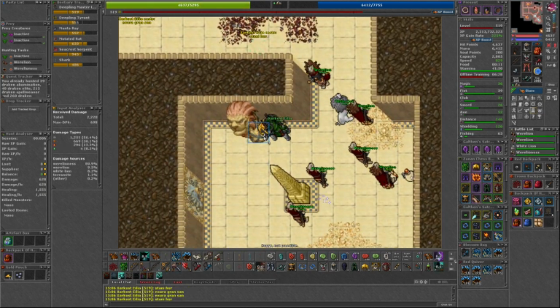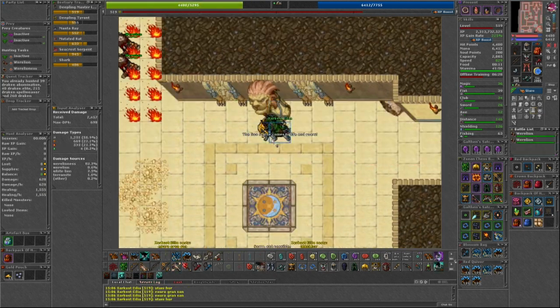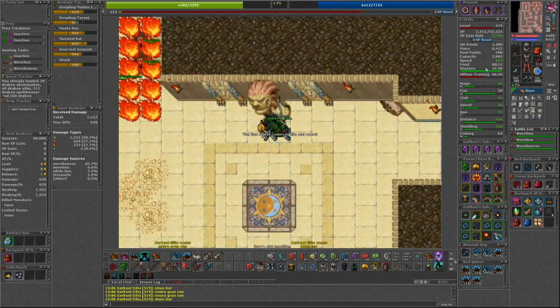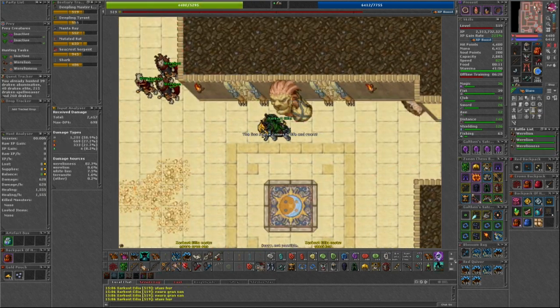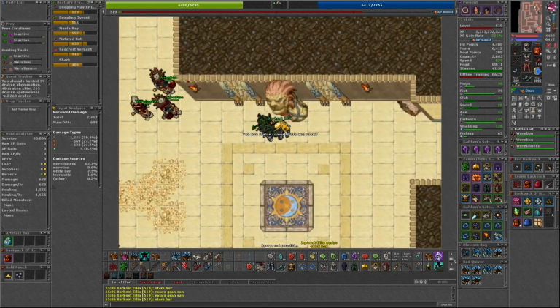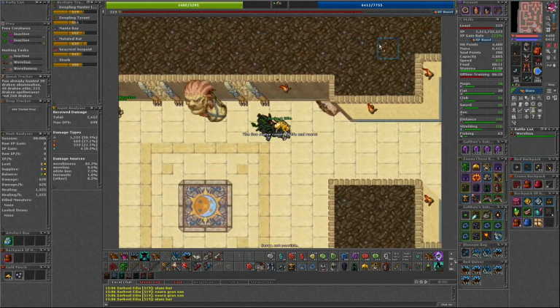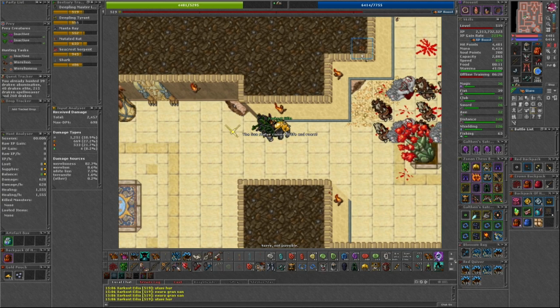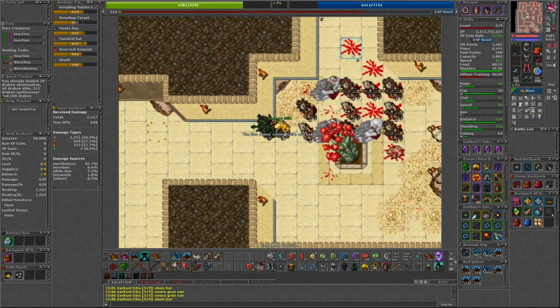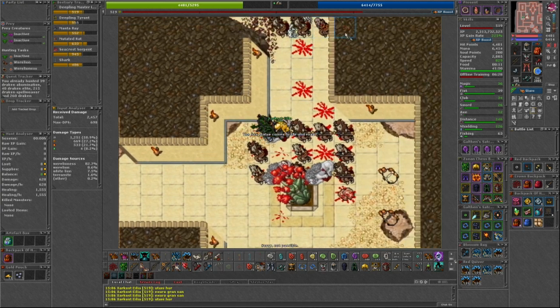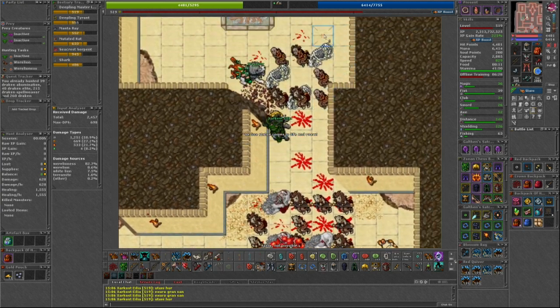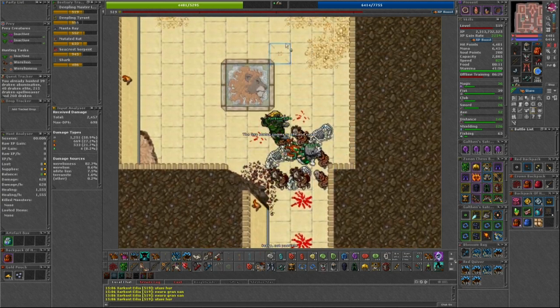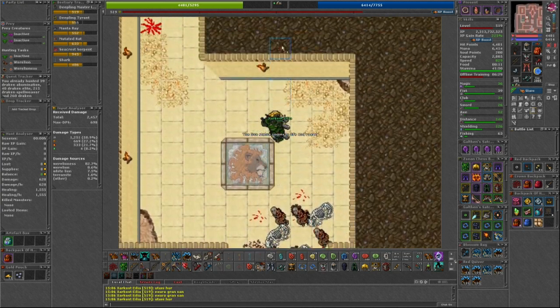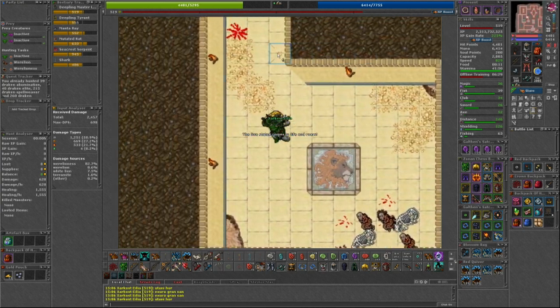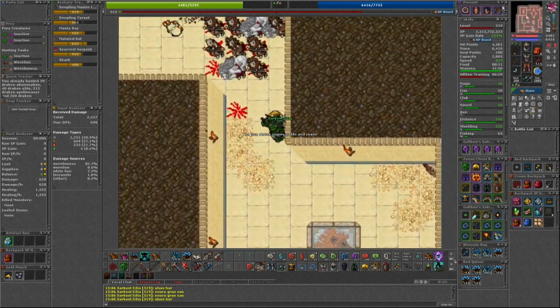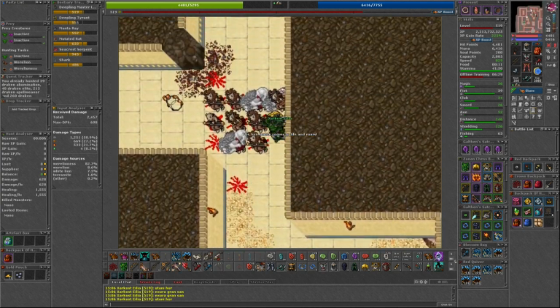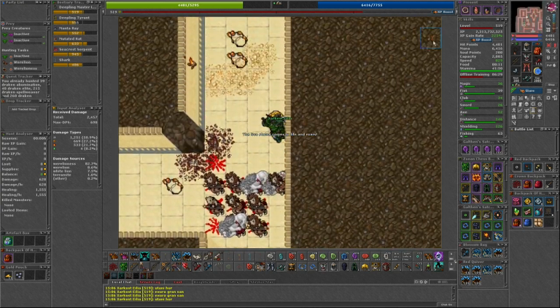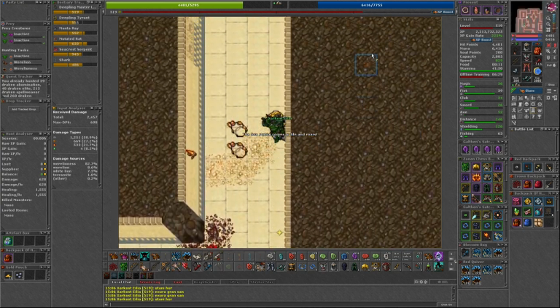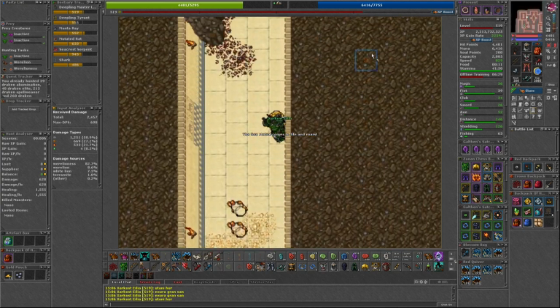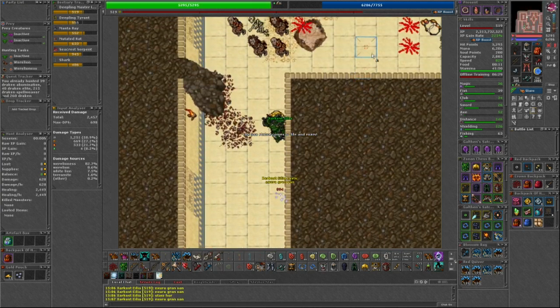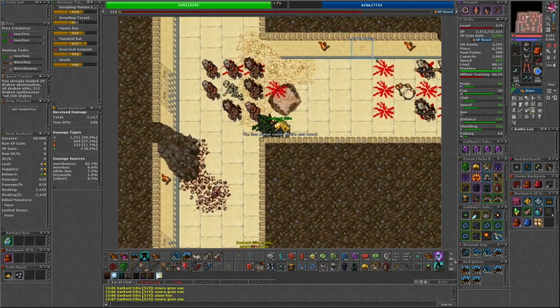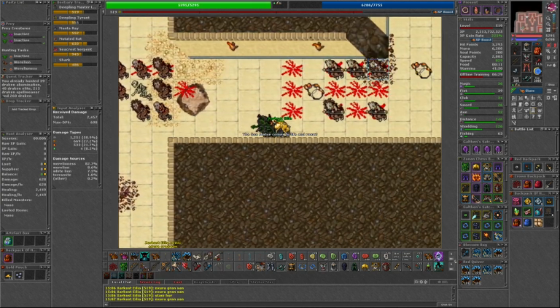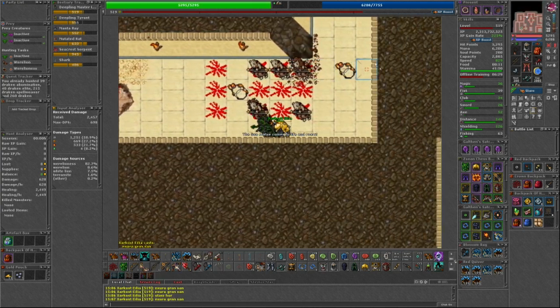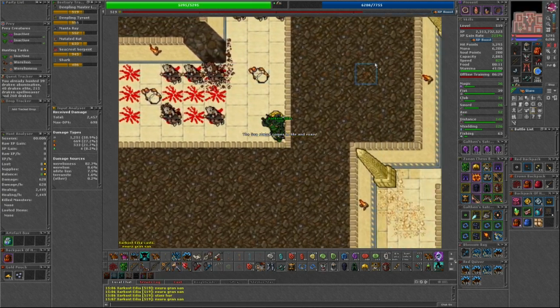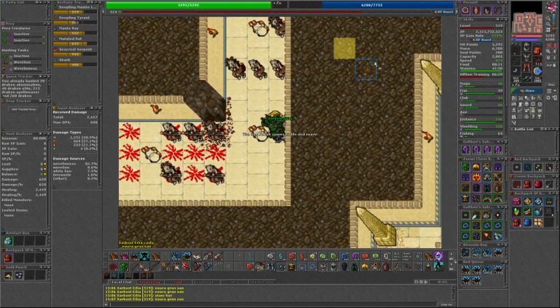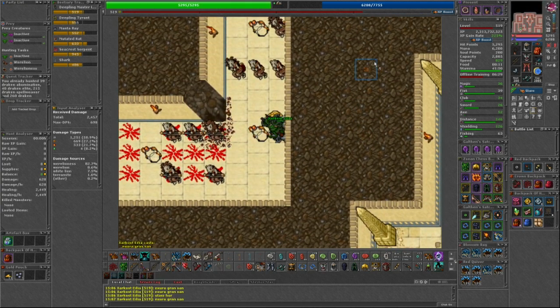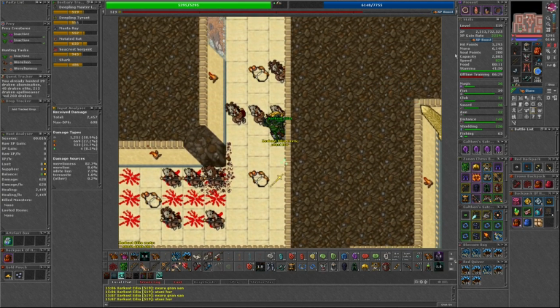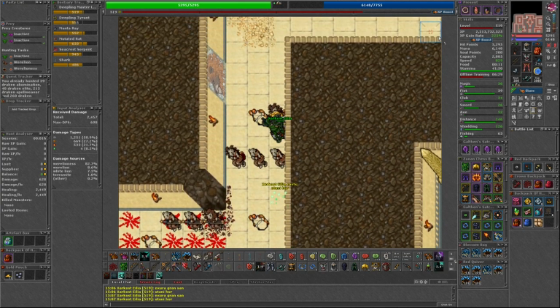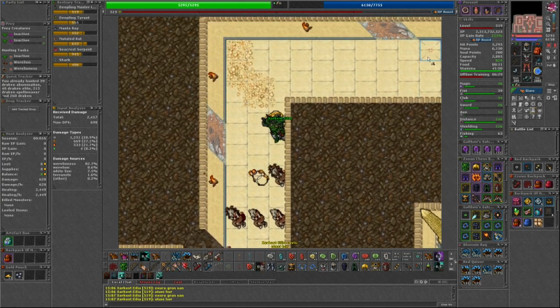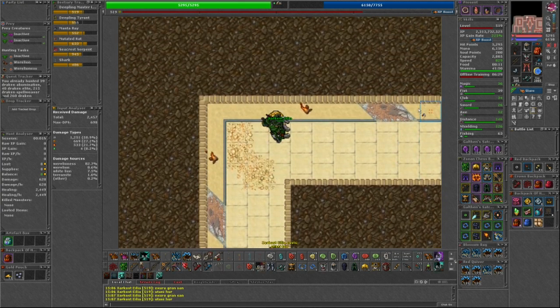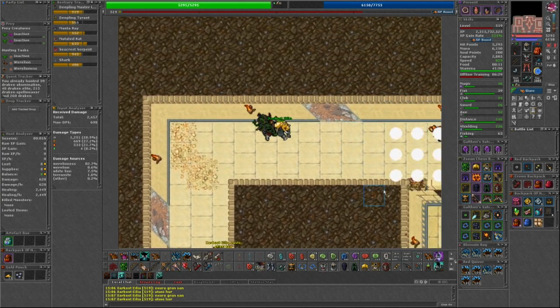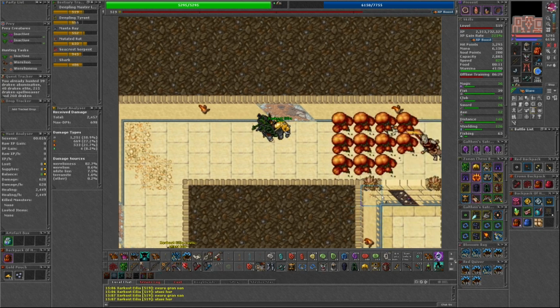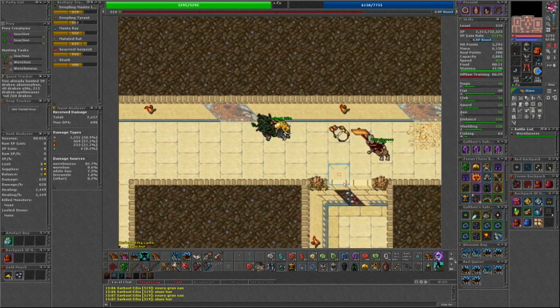I showed the route to the Lion Sanctum, but if you are low level, you may find it easier to take the path through the Werehyena Cave, so there are fewer Werelyons to run through.